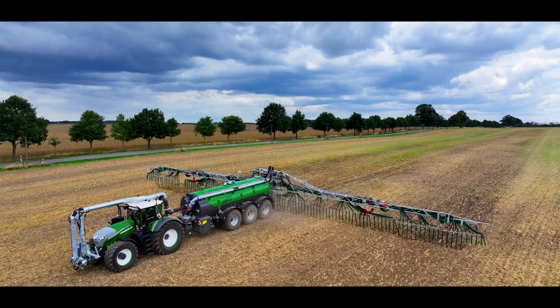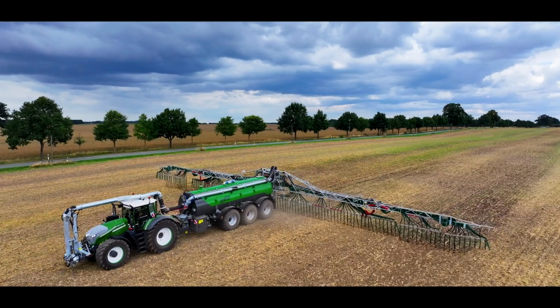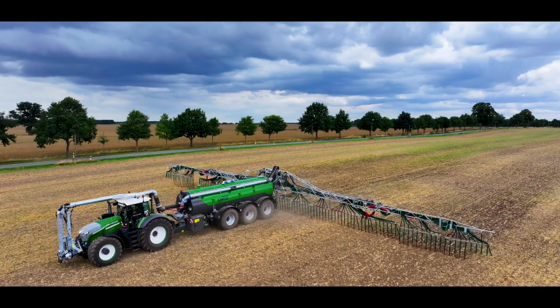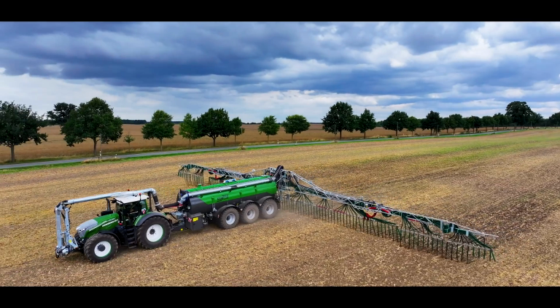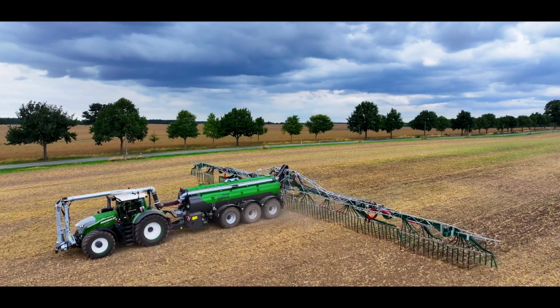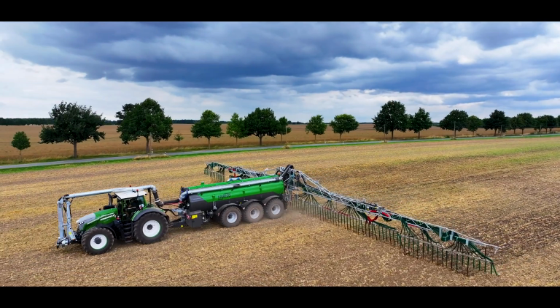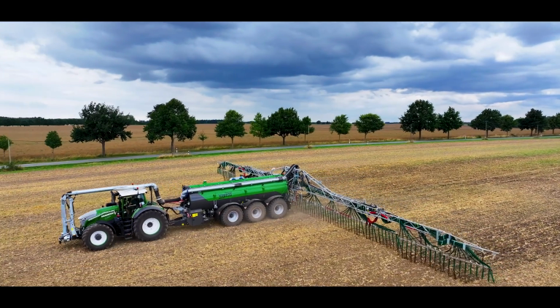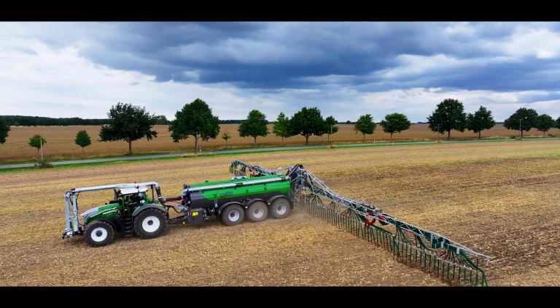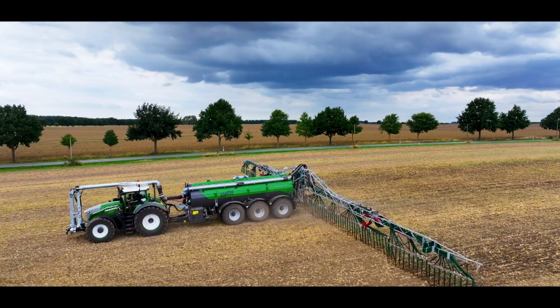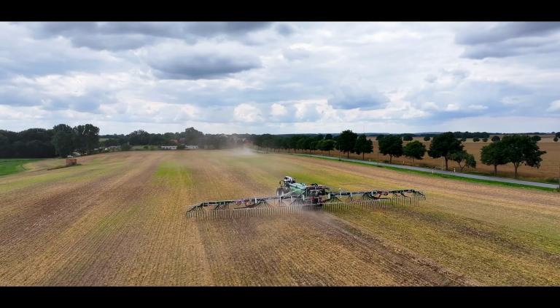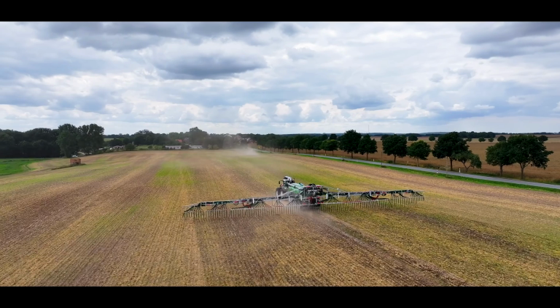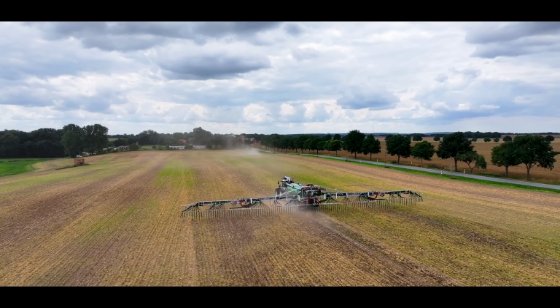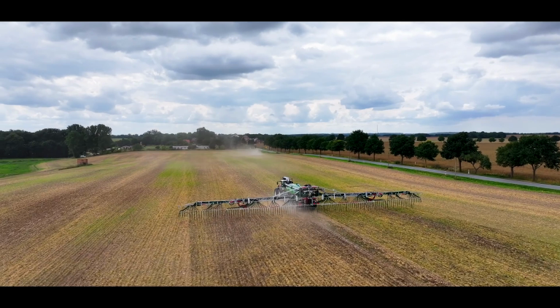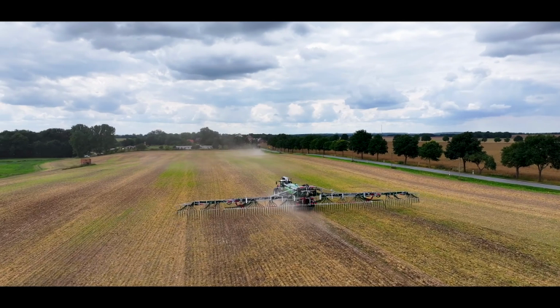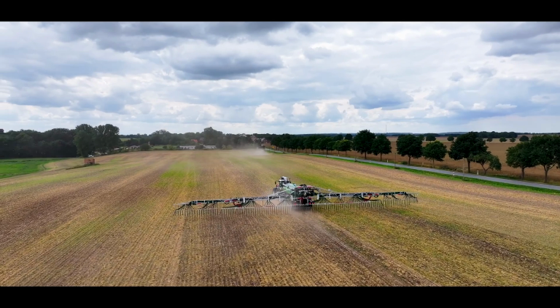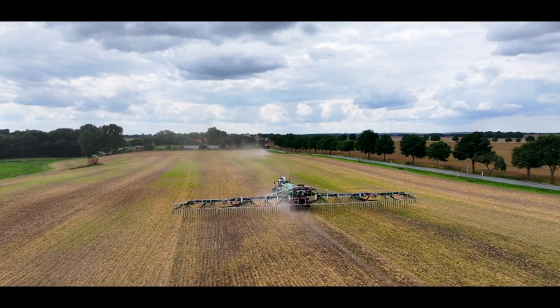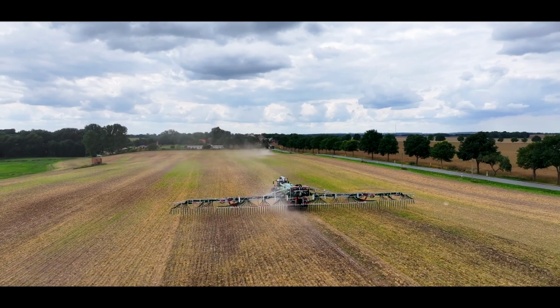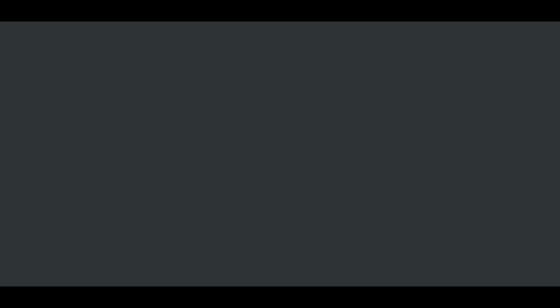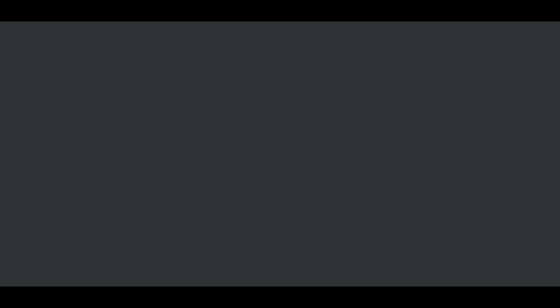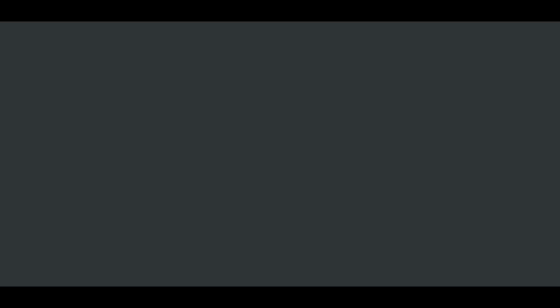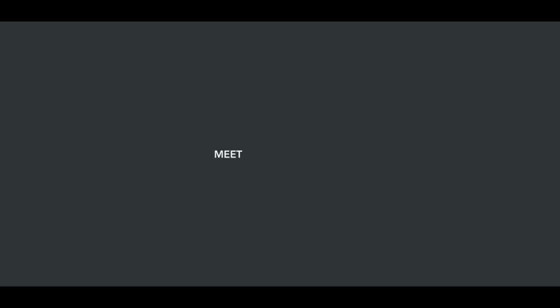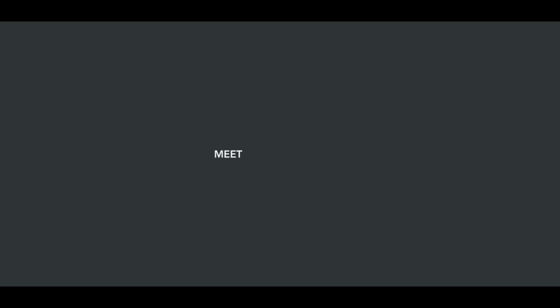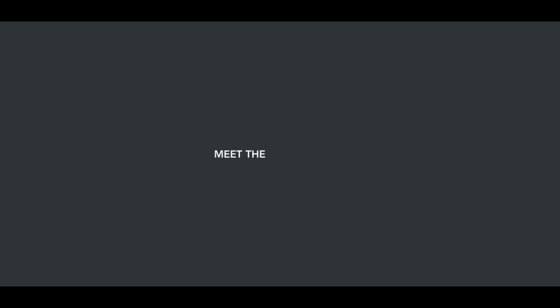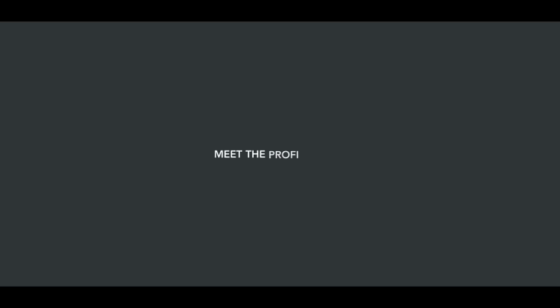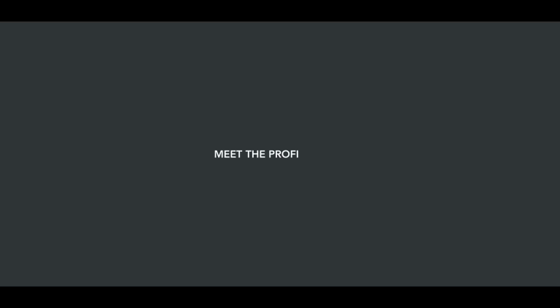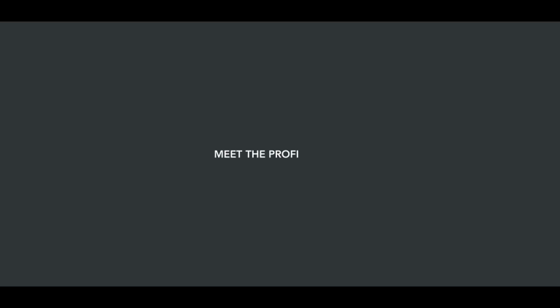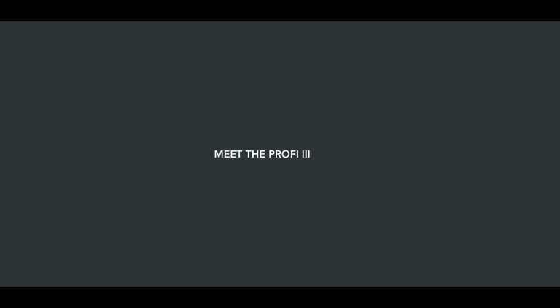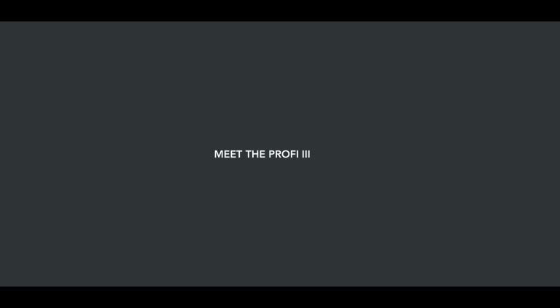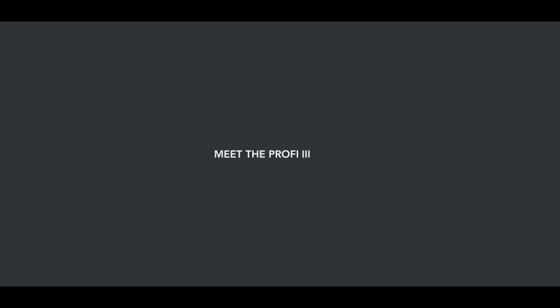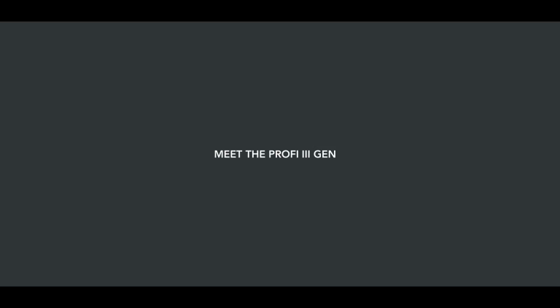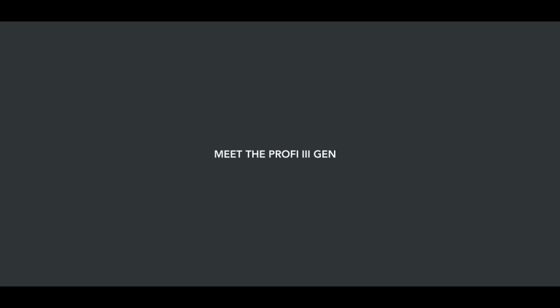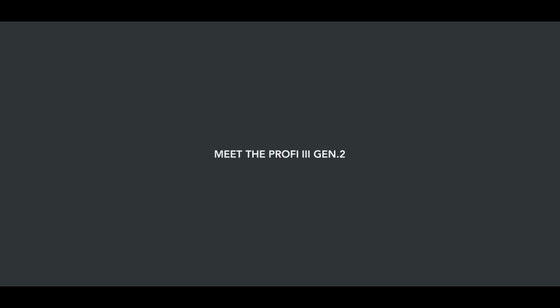Meet the future of slurry technology. Meet the Profi 3 Gen 2.